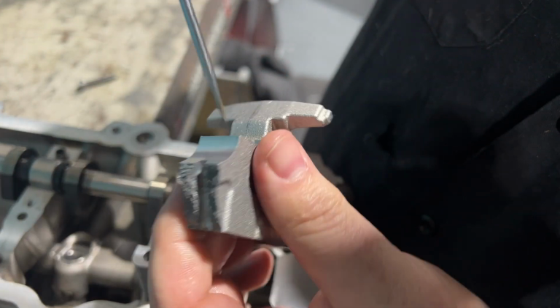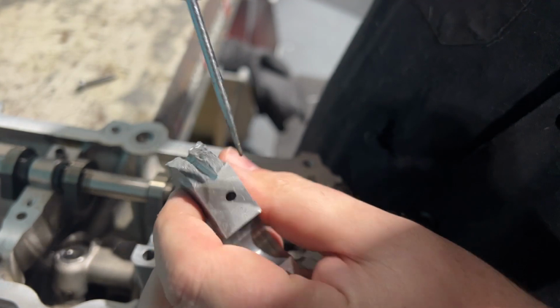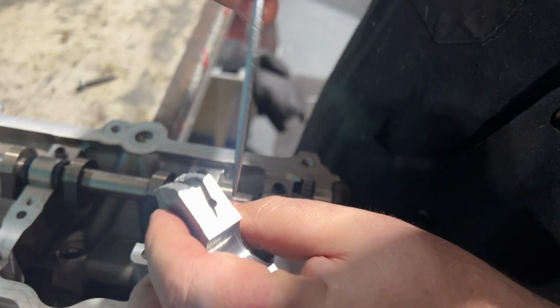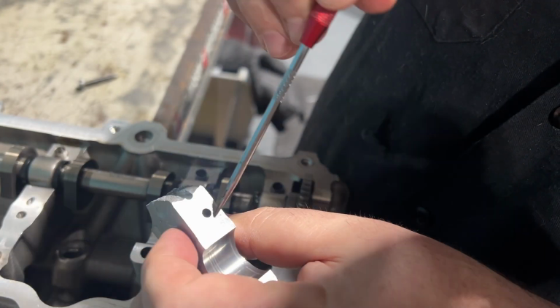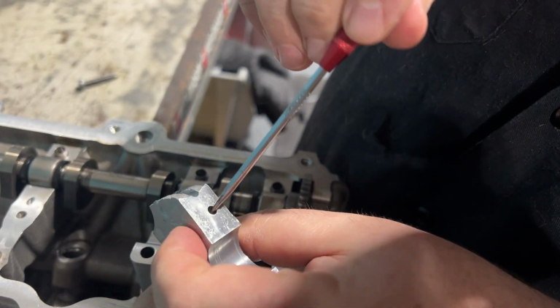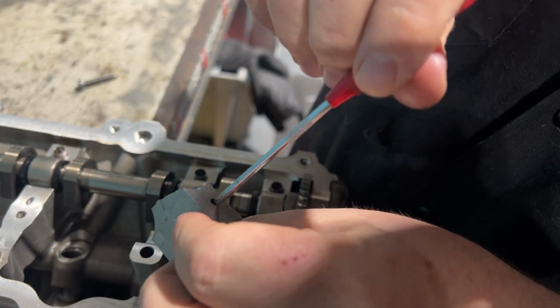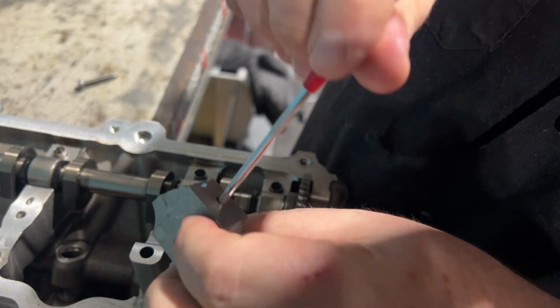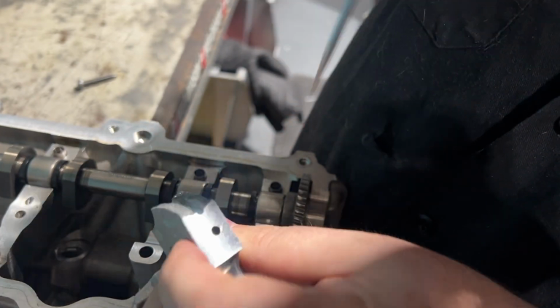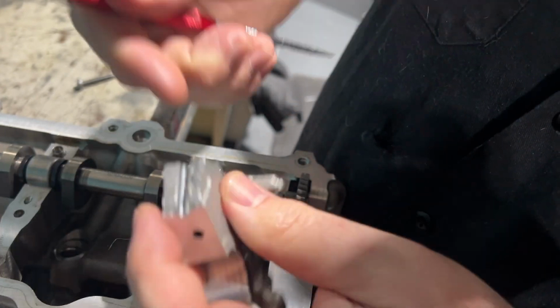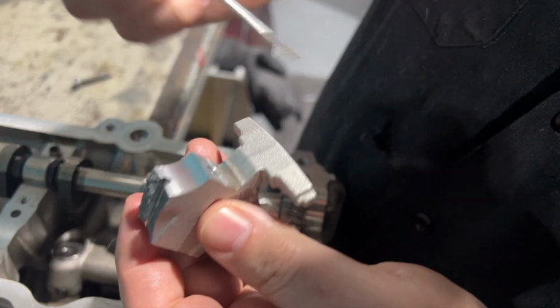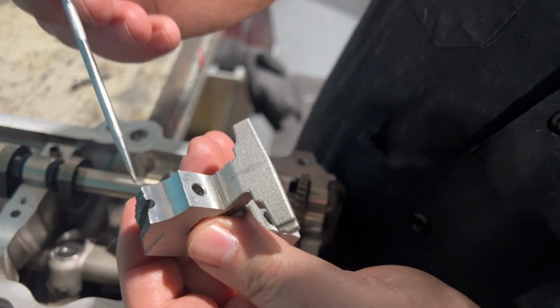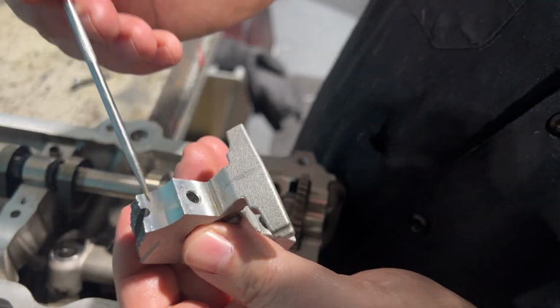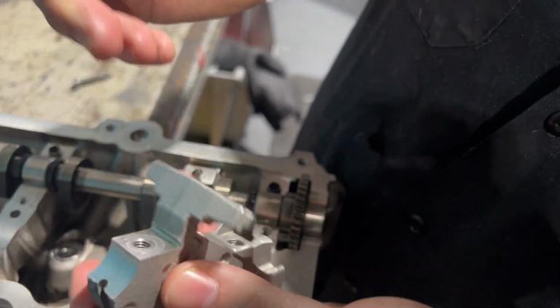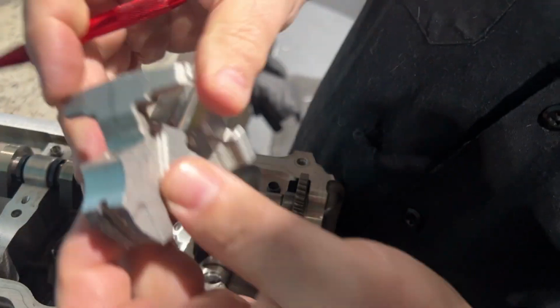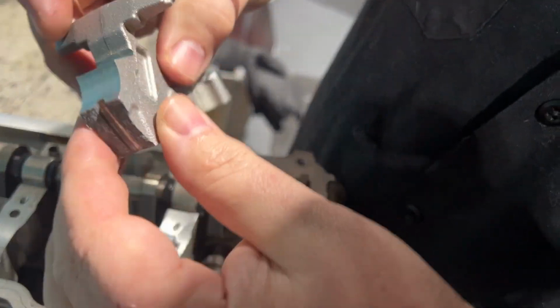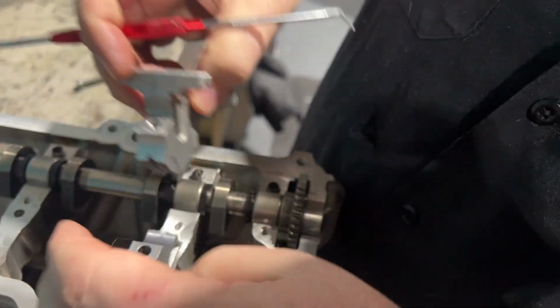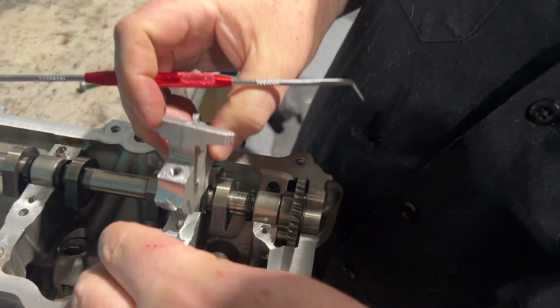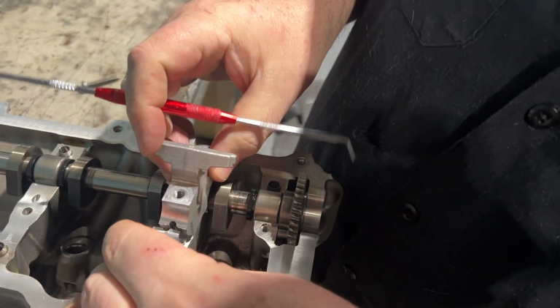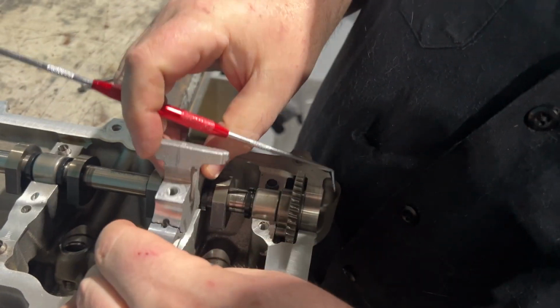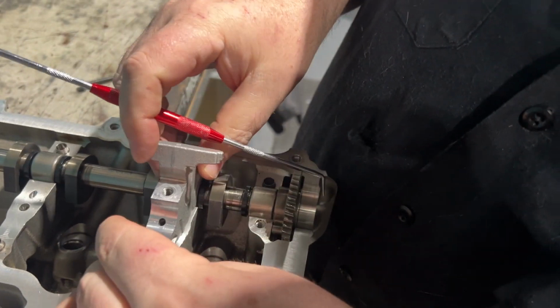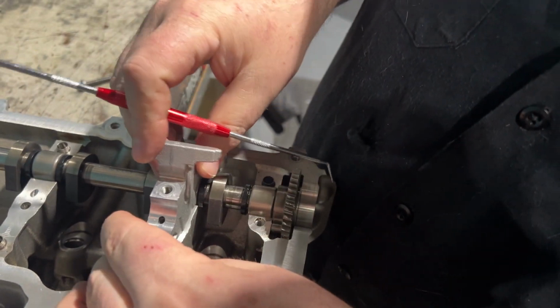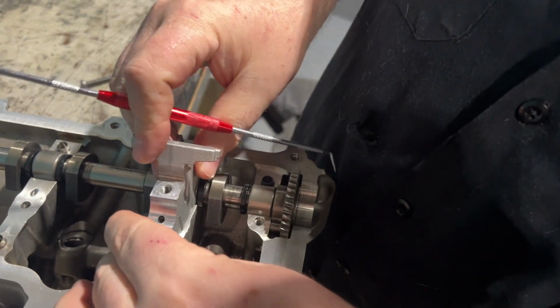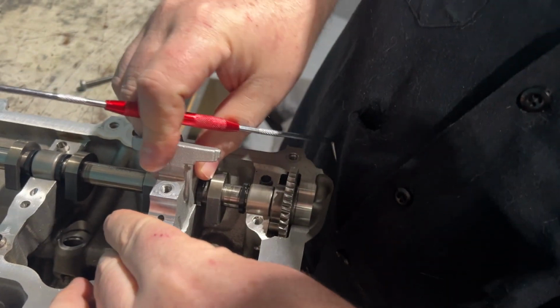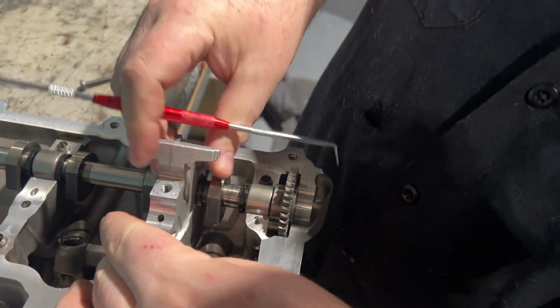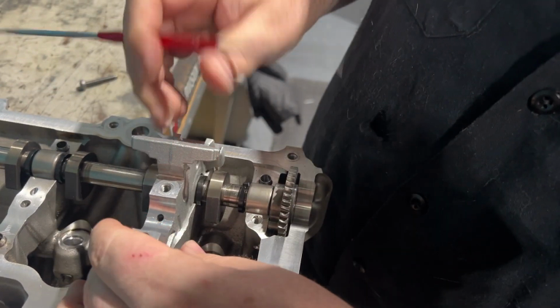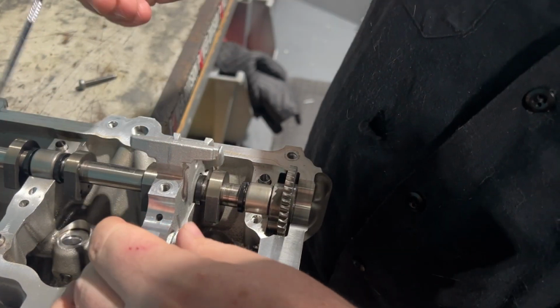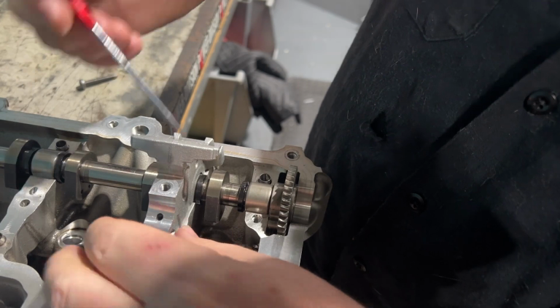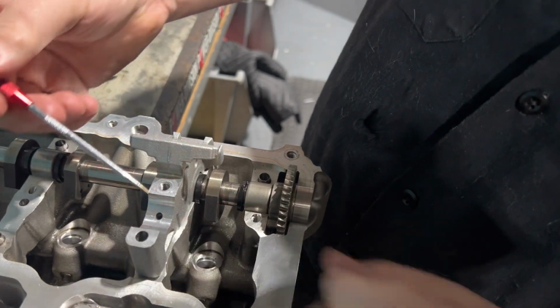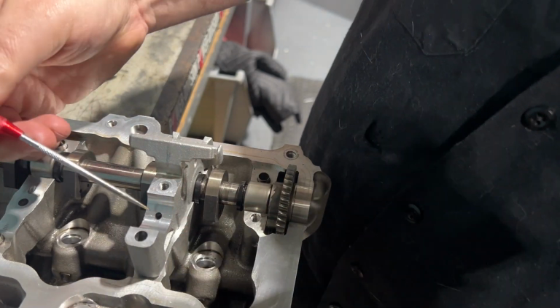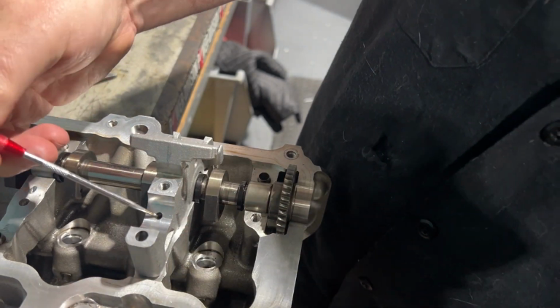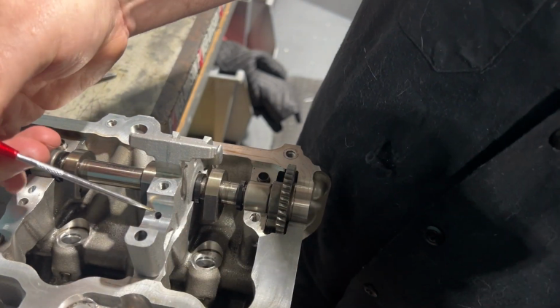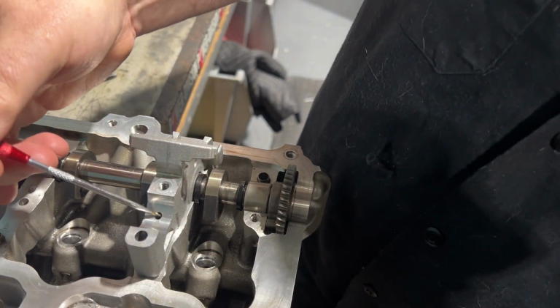This oil hole feeds the oil up here. This is on the first-gen S58 and the B58.